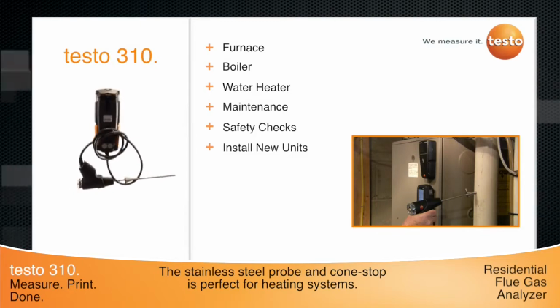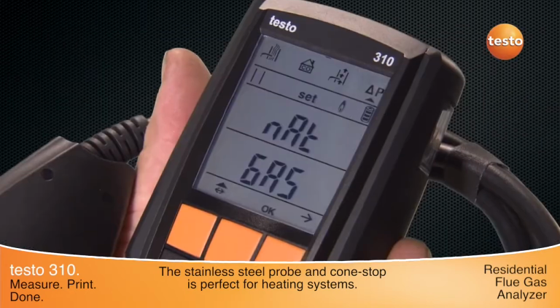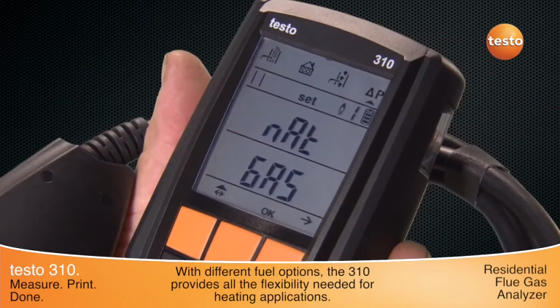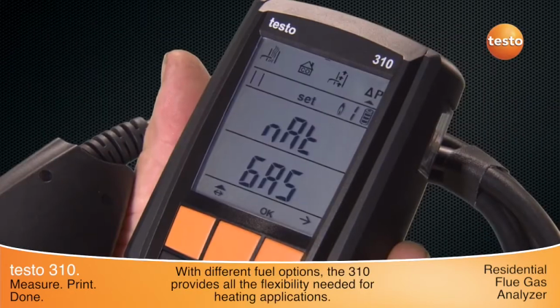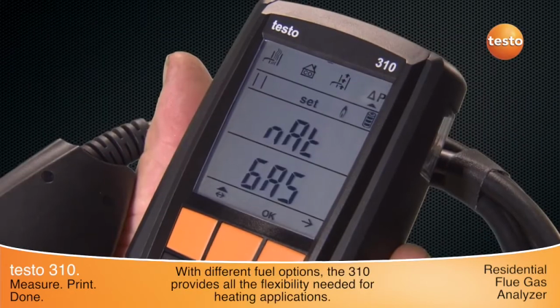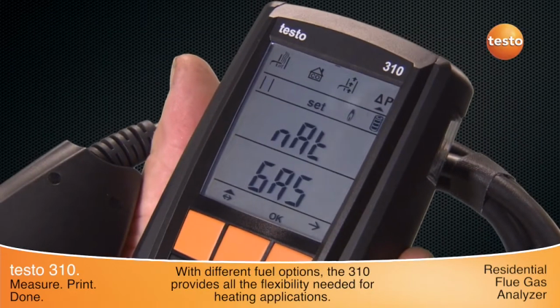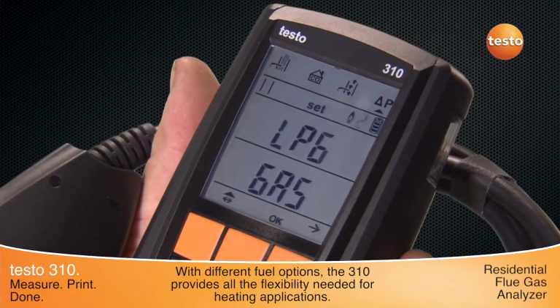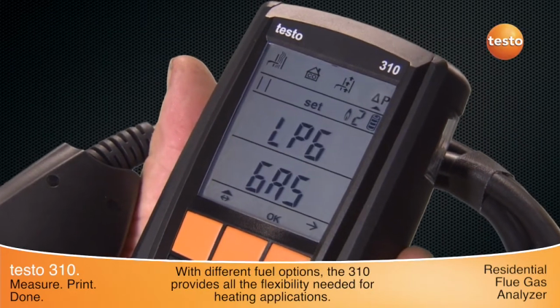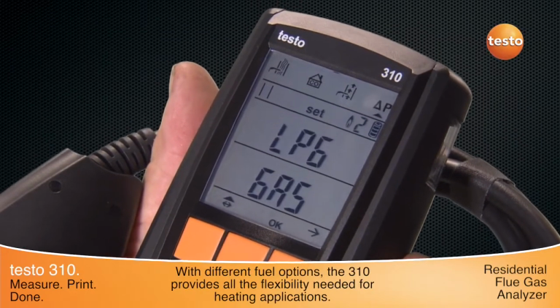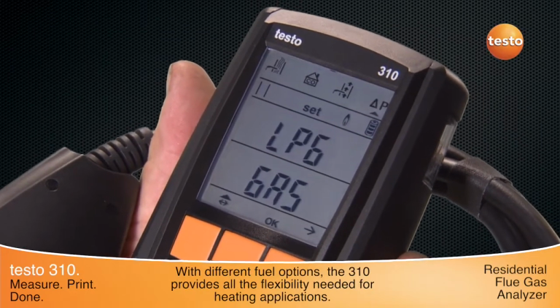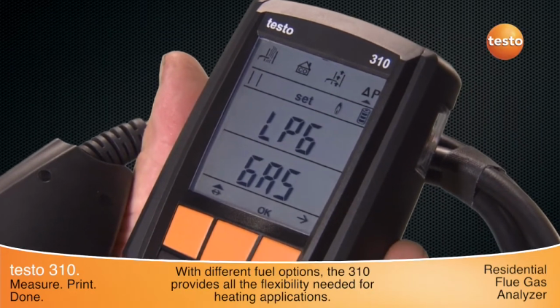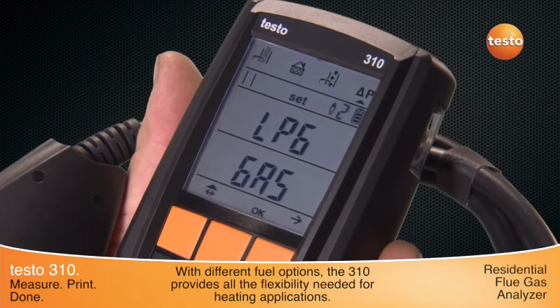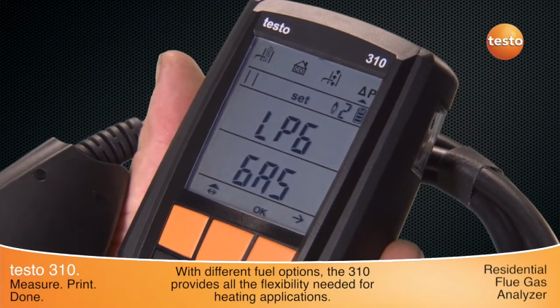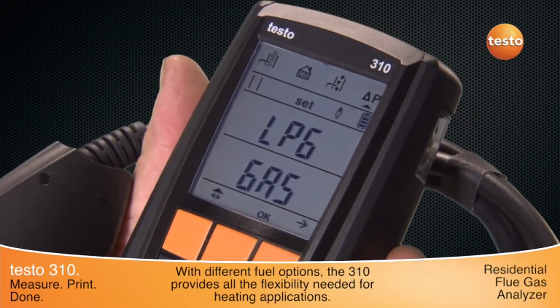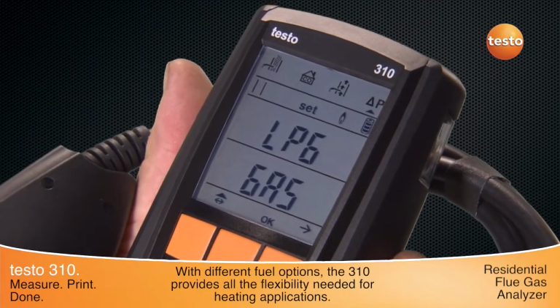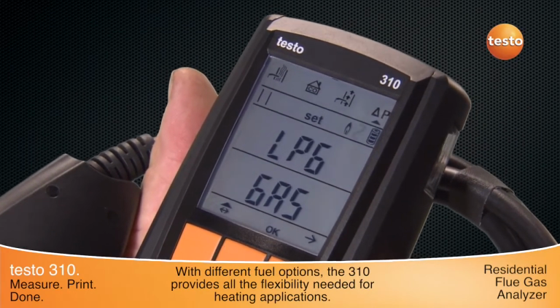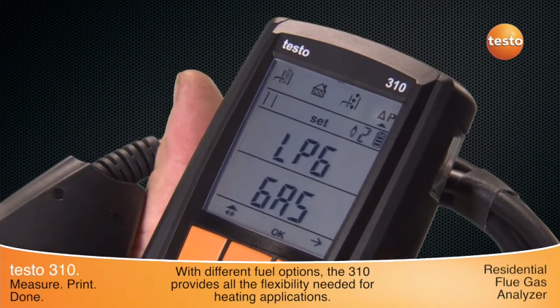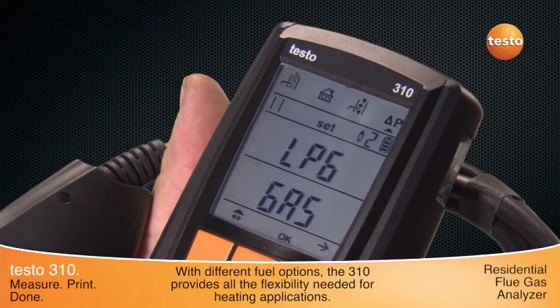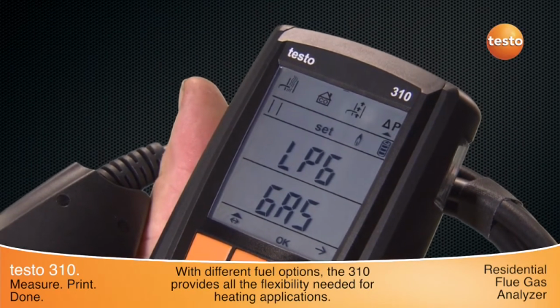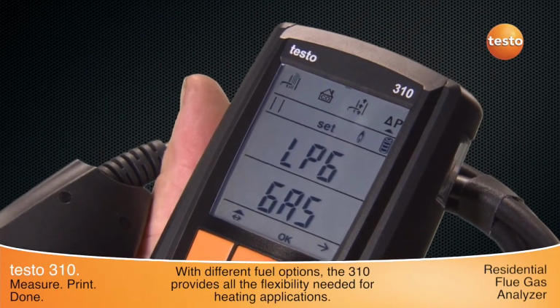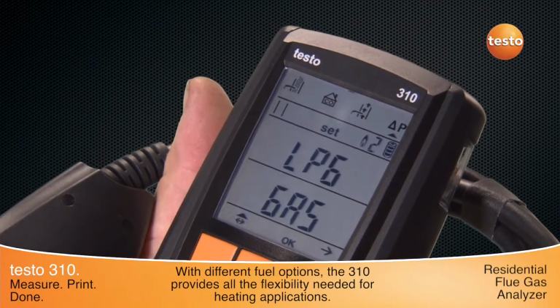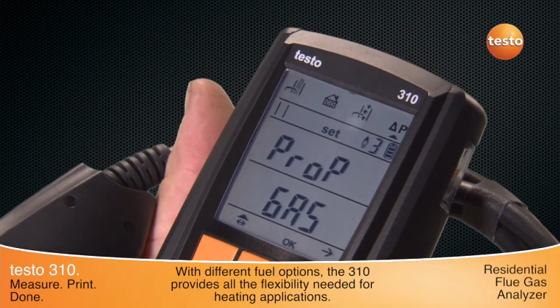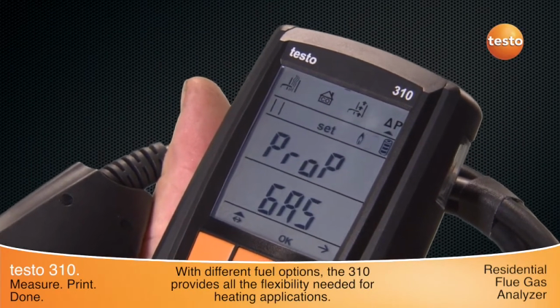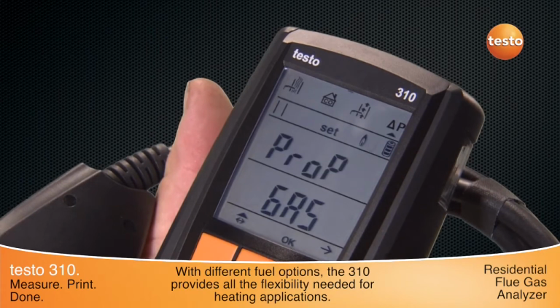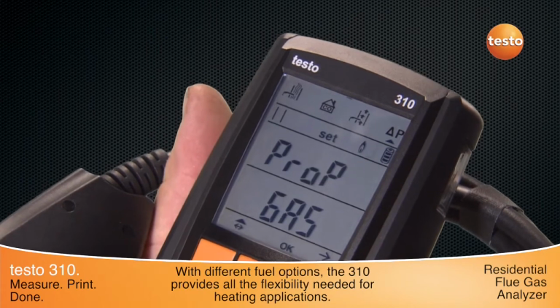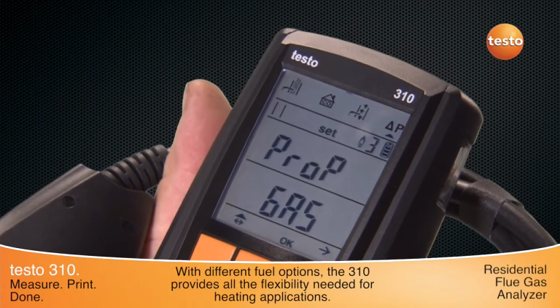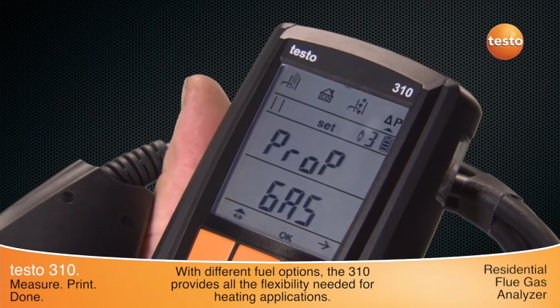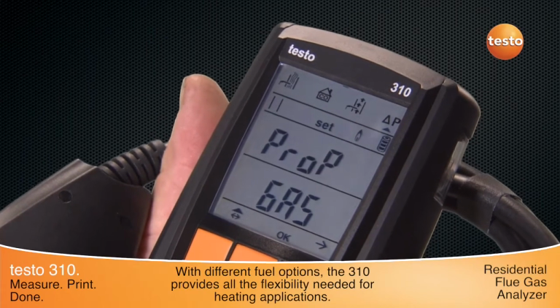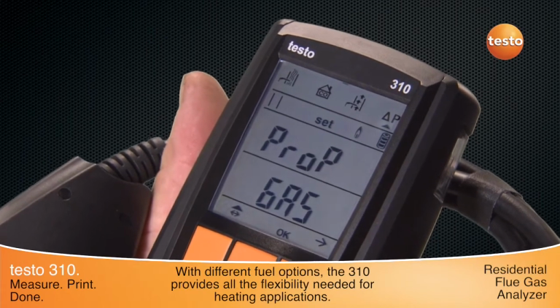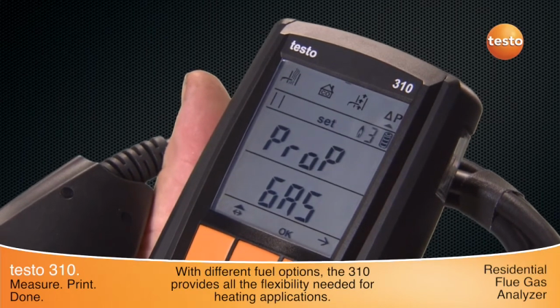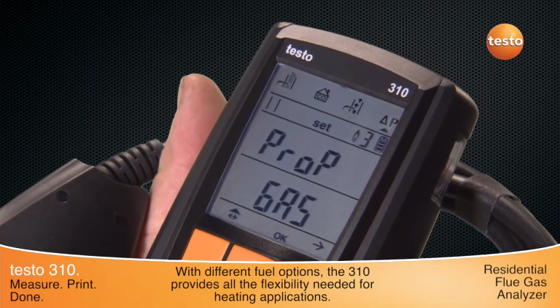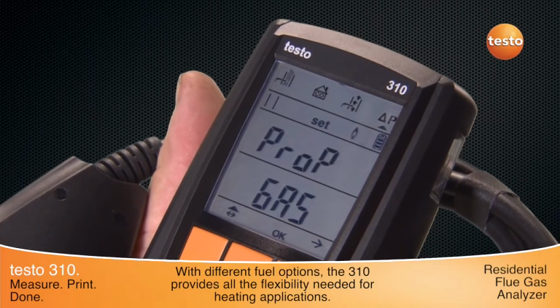With multiple user-selectable fuels, the 310 provides the flexibility needed for every residential combustion application.